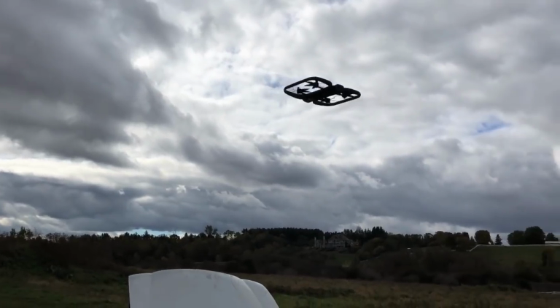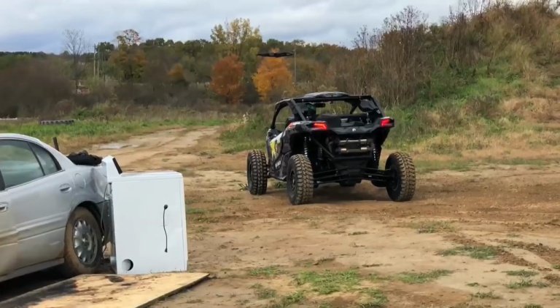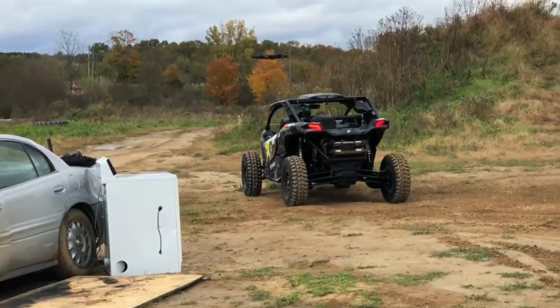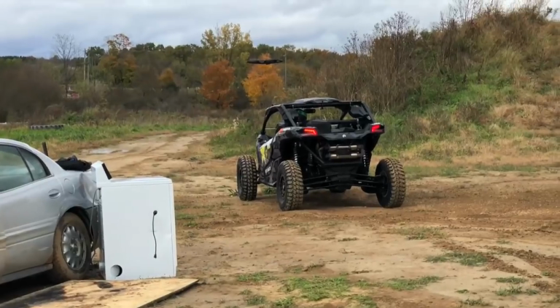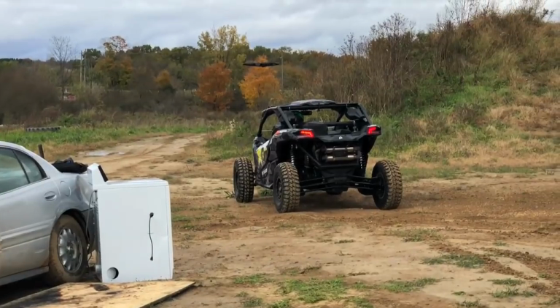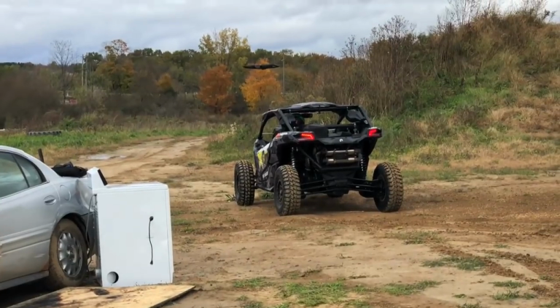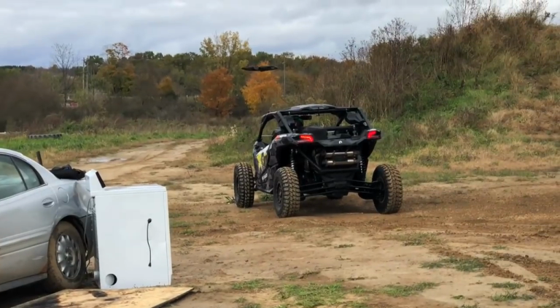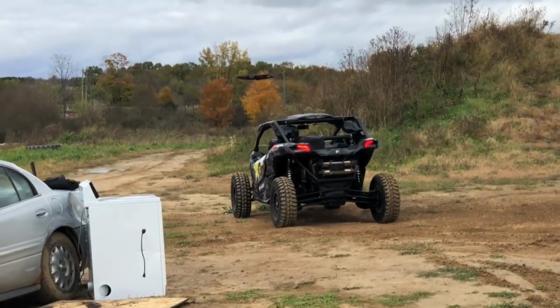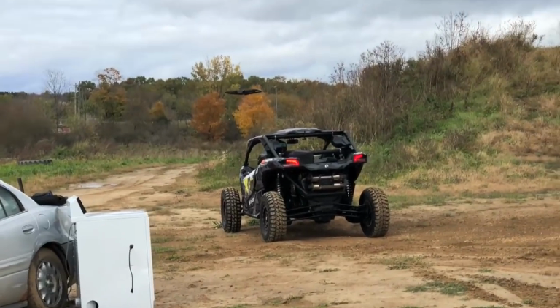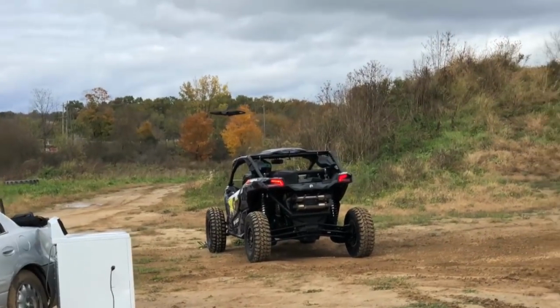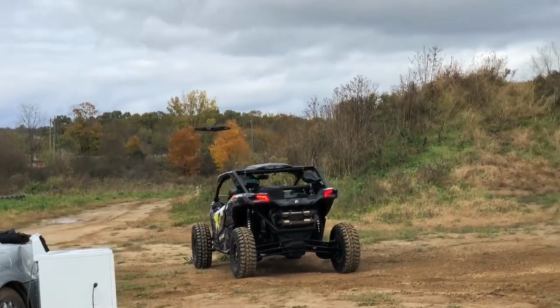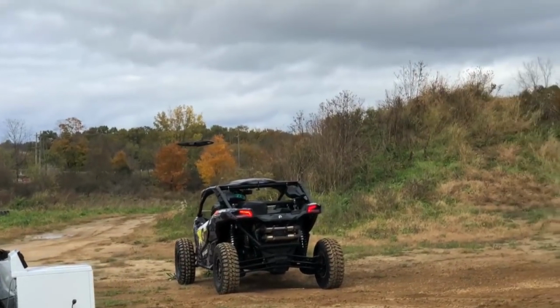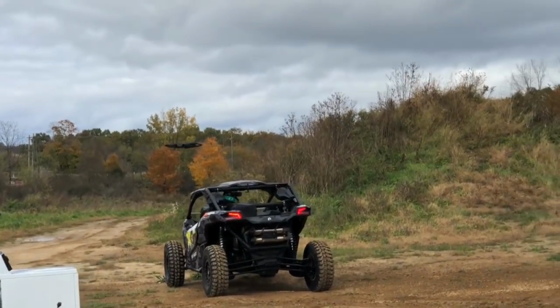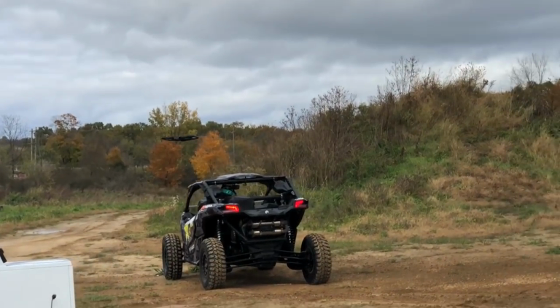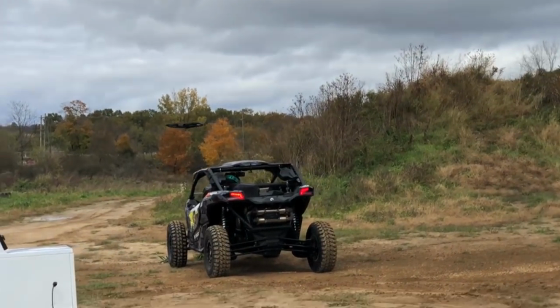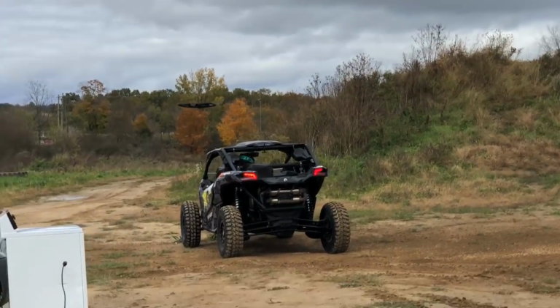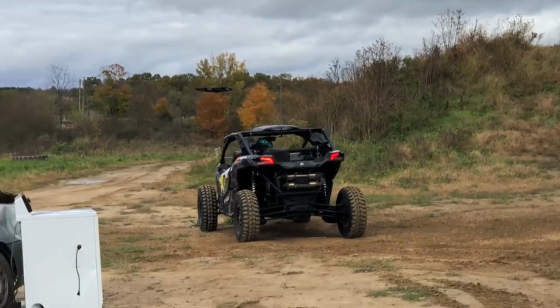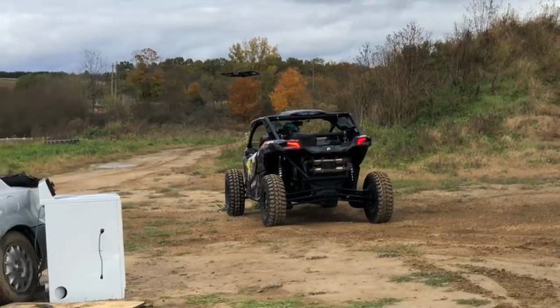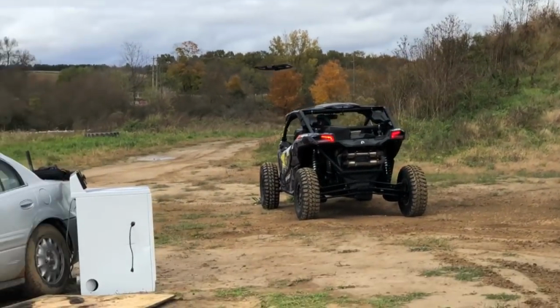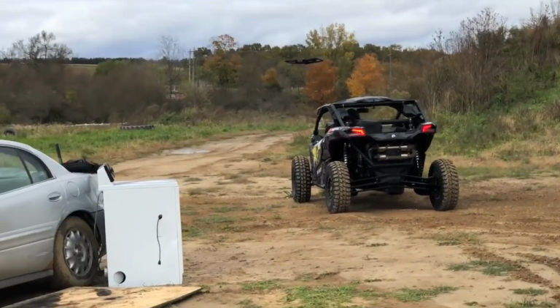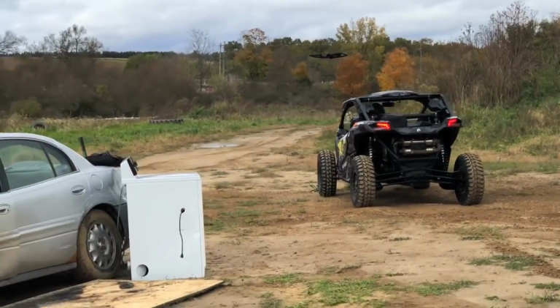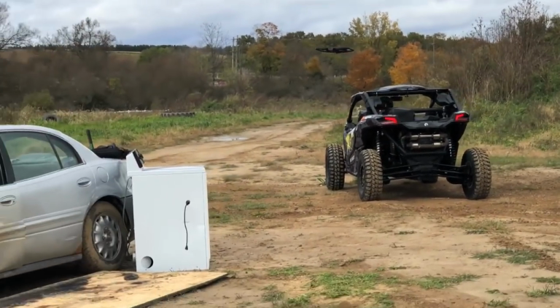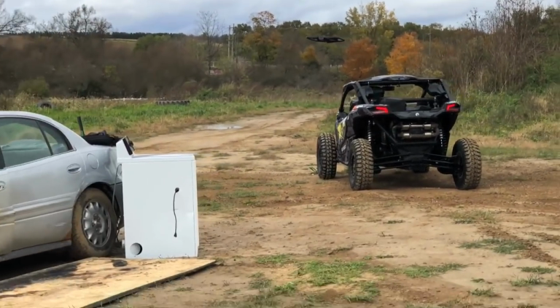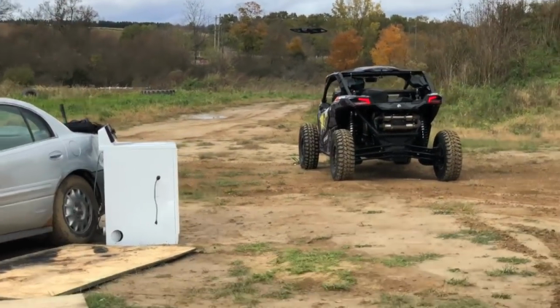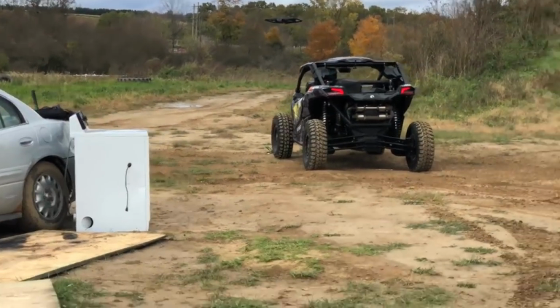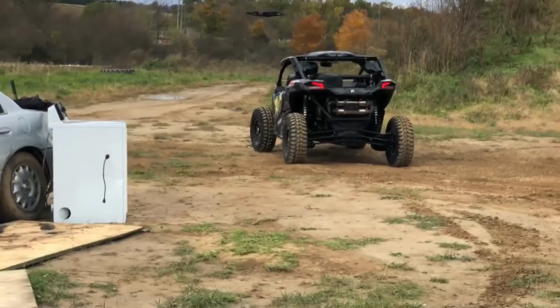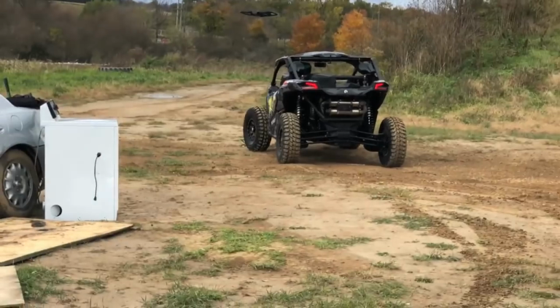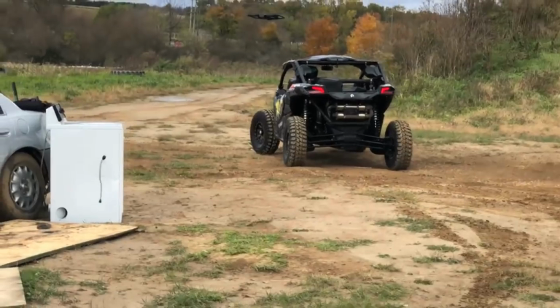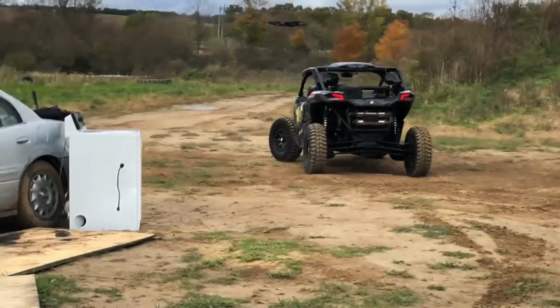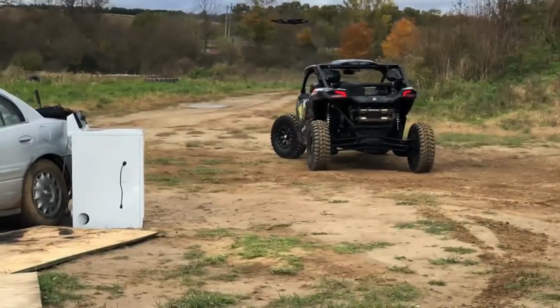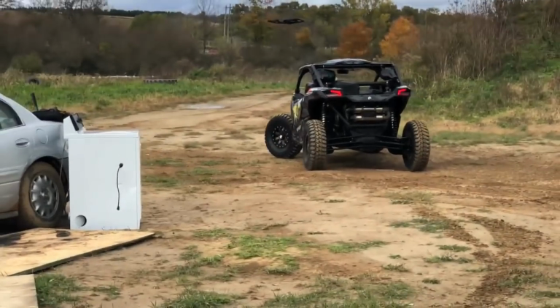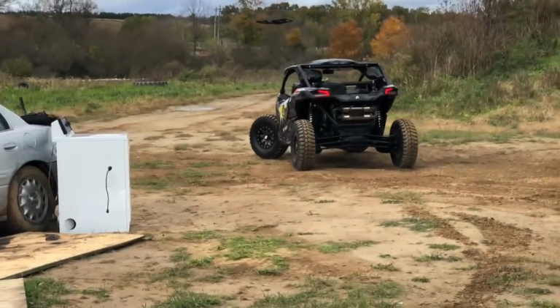Got new spacers on the Maverick and the front windshield. We got some lifts for it.